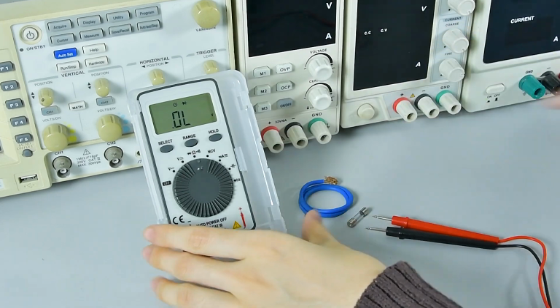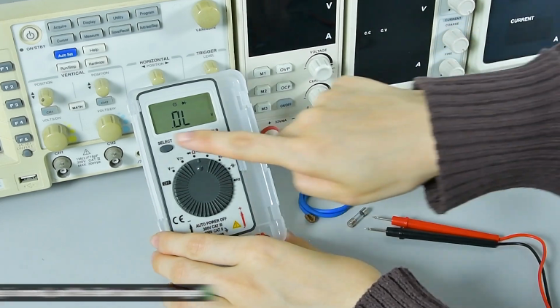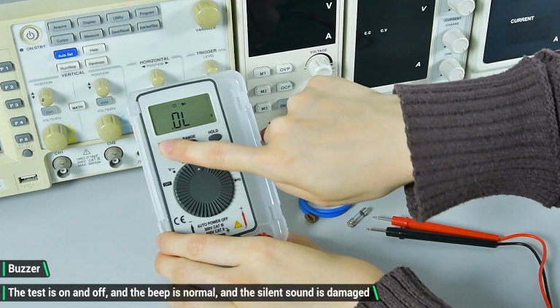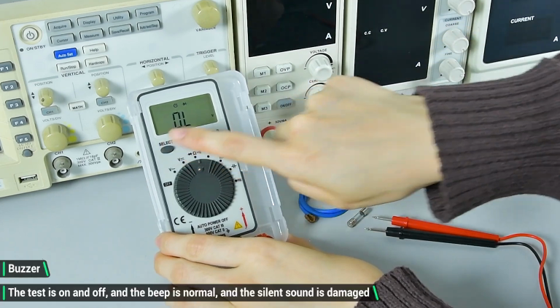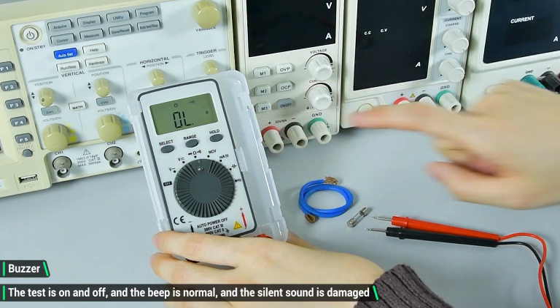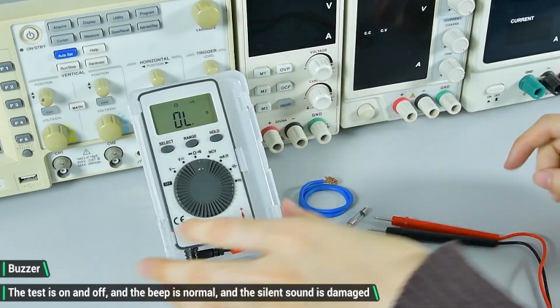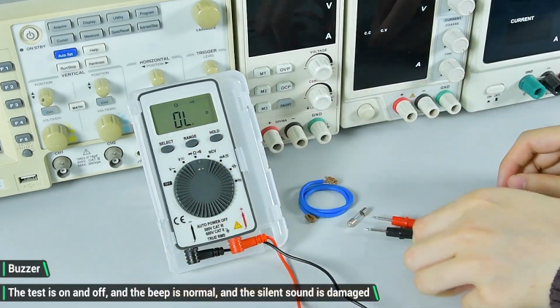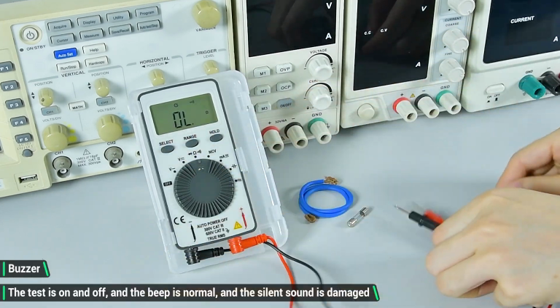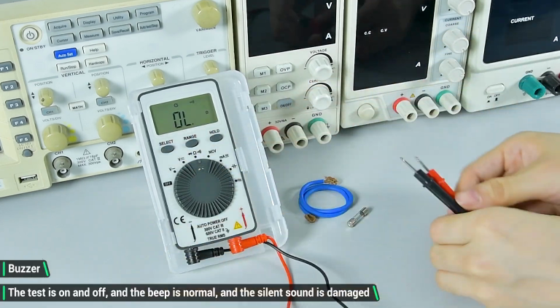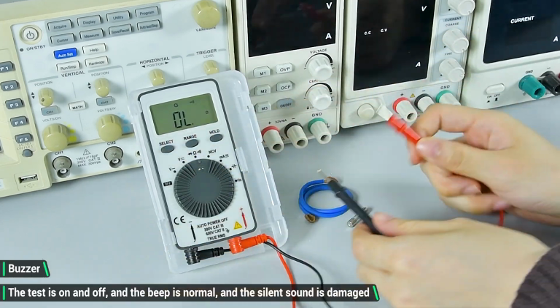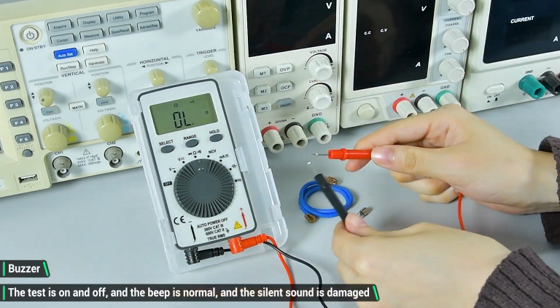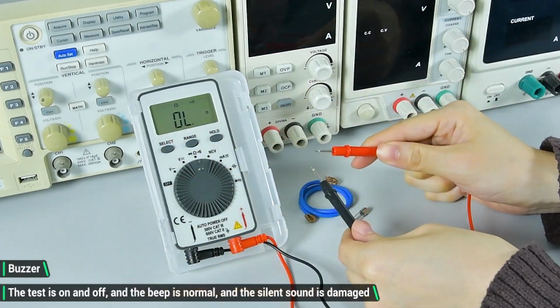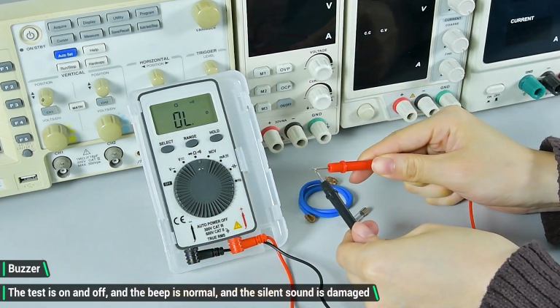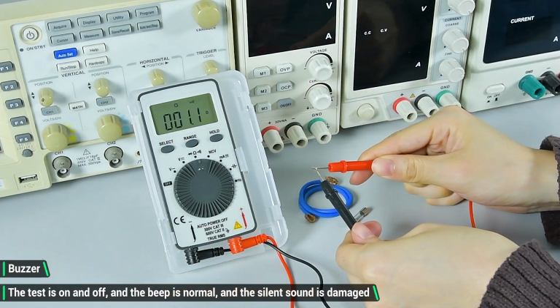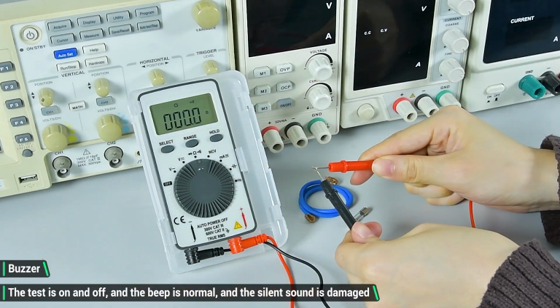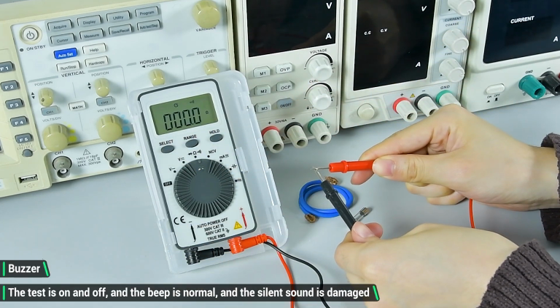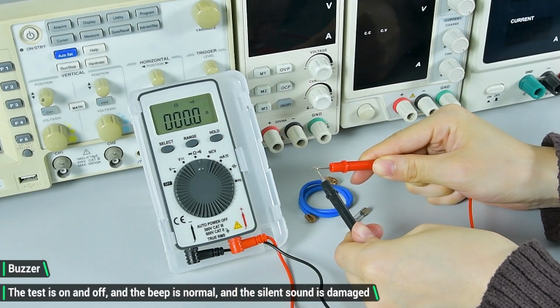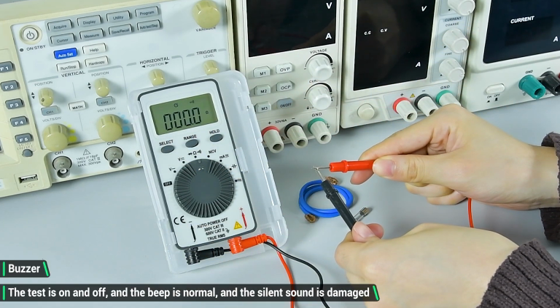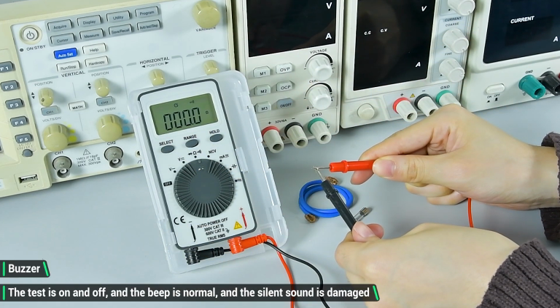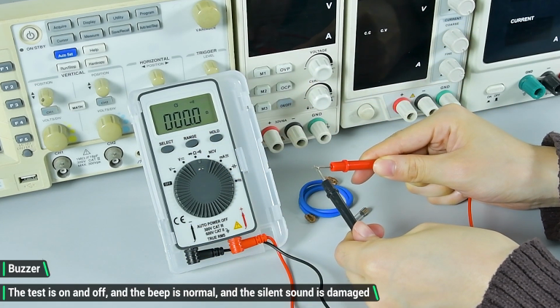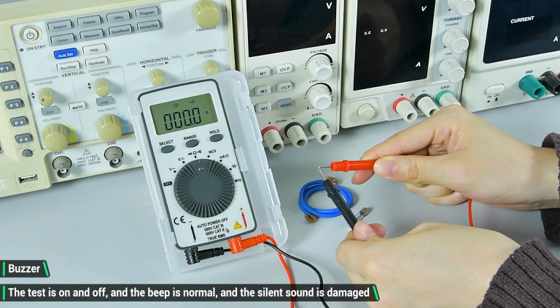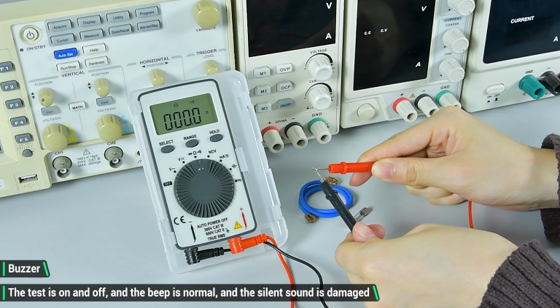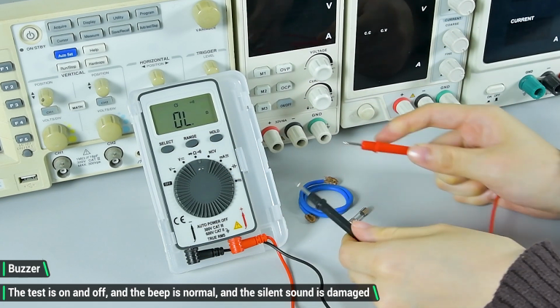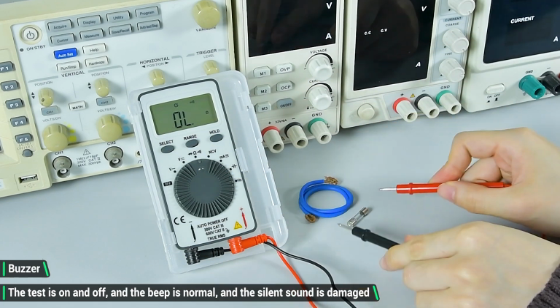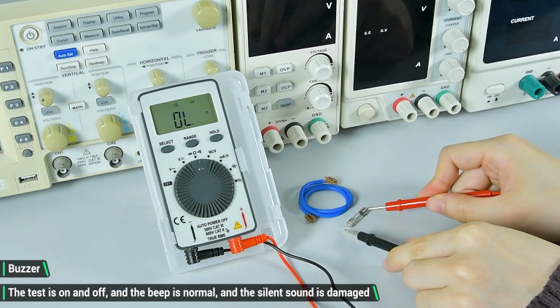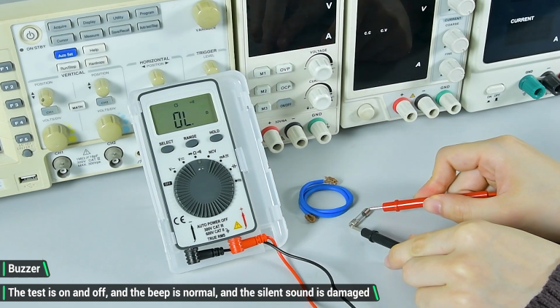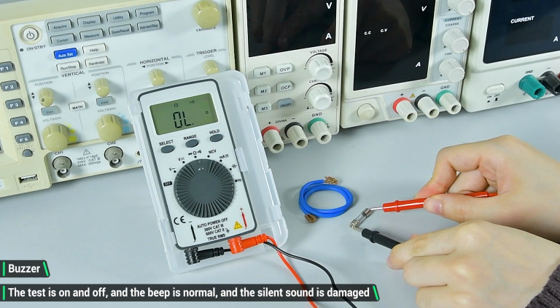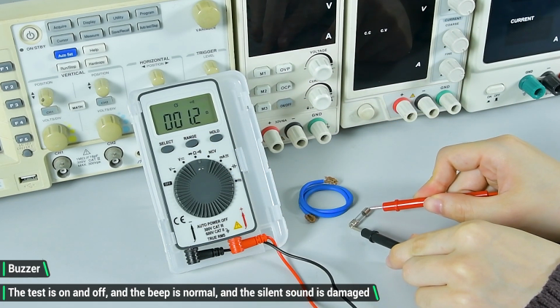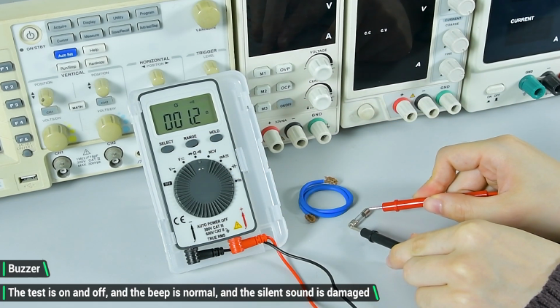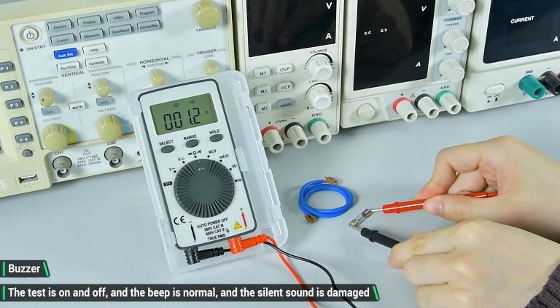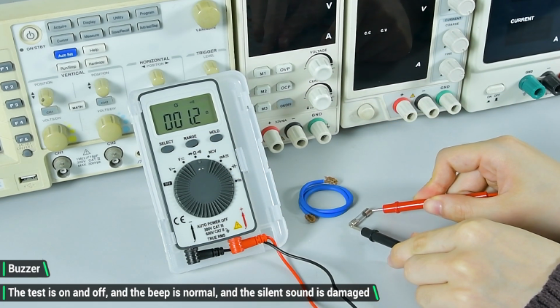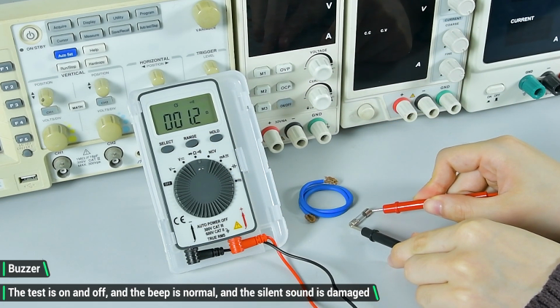Buzzer continuity test. The test checks on and off — a beep indicates normal, and silence indicates damage.